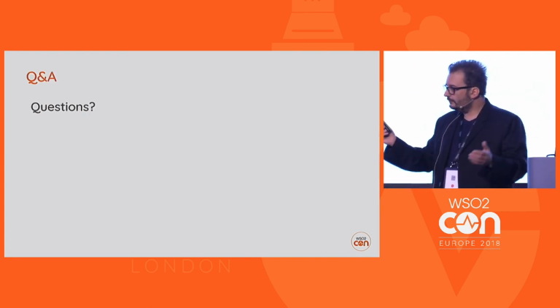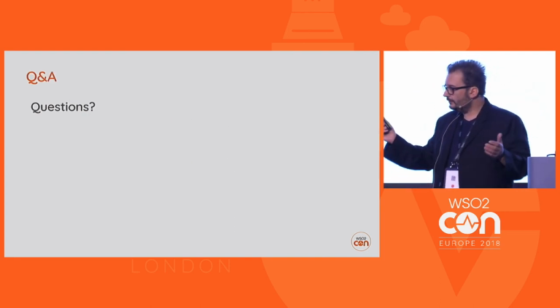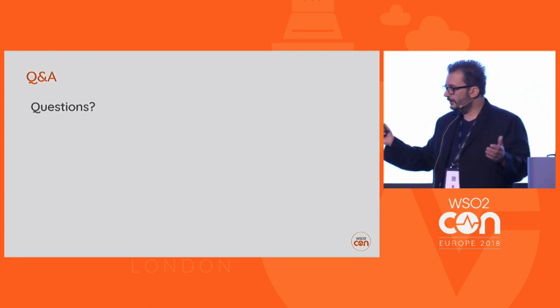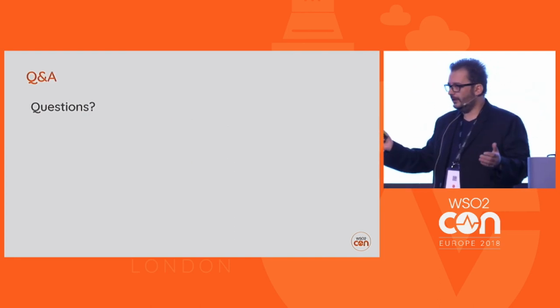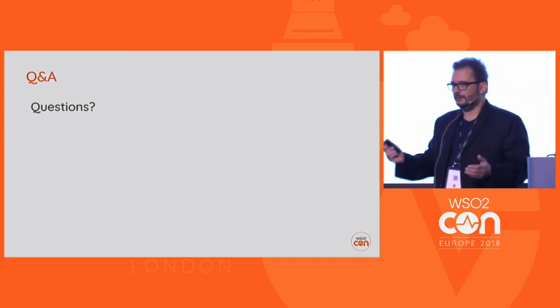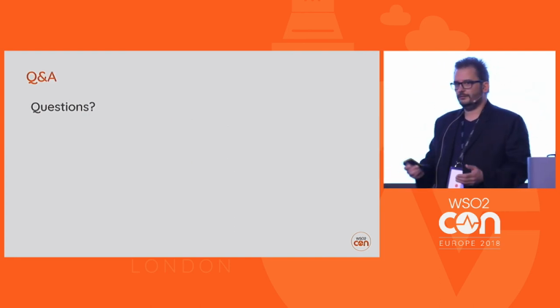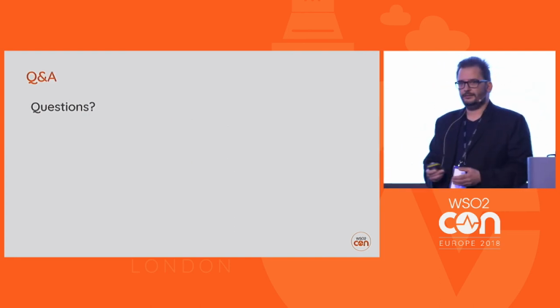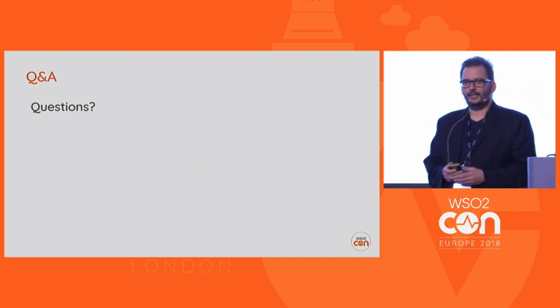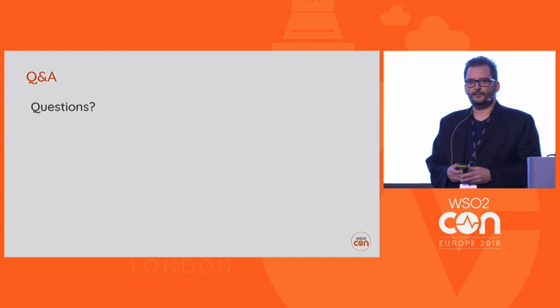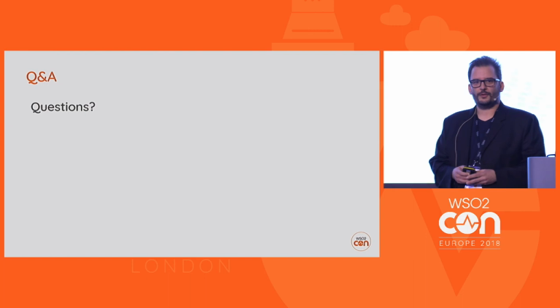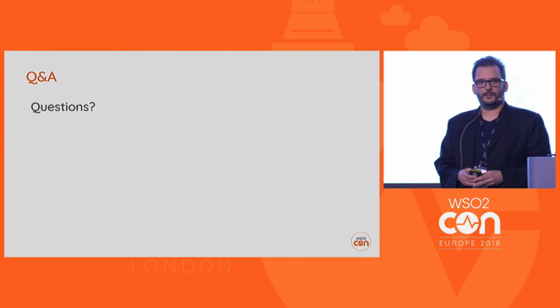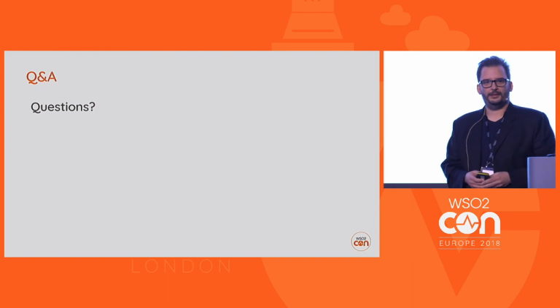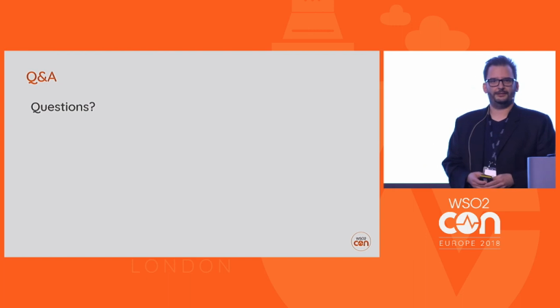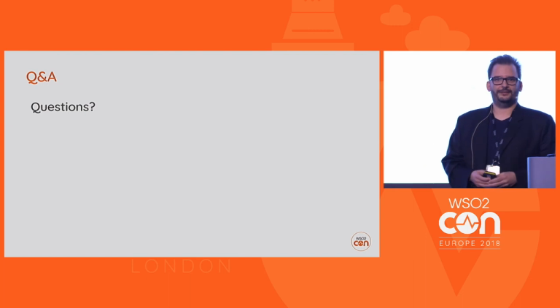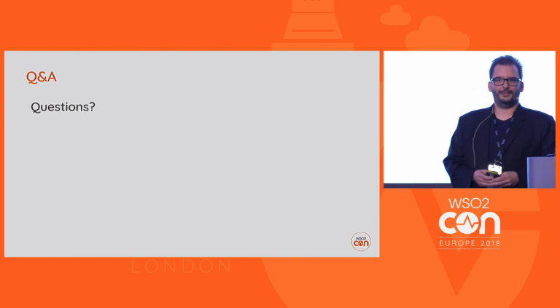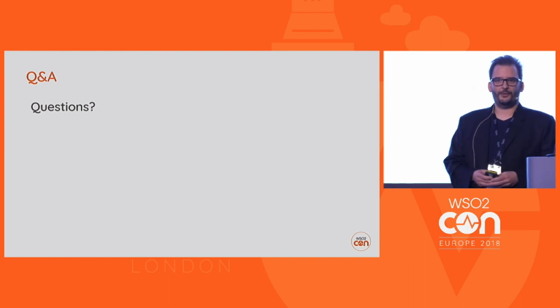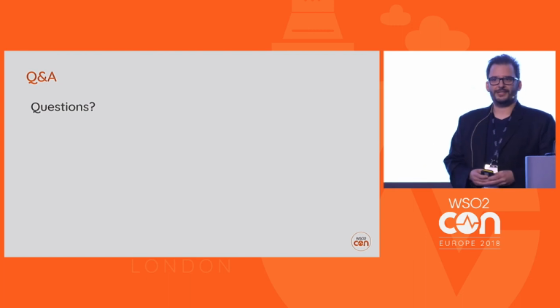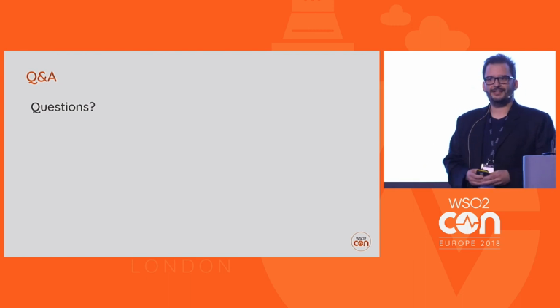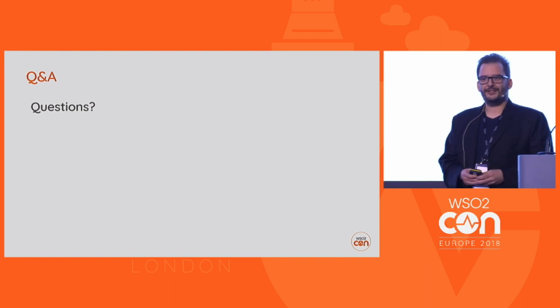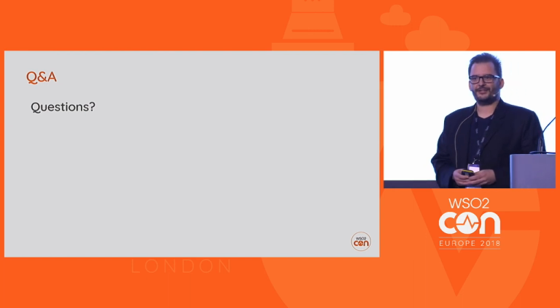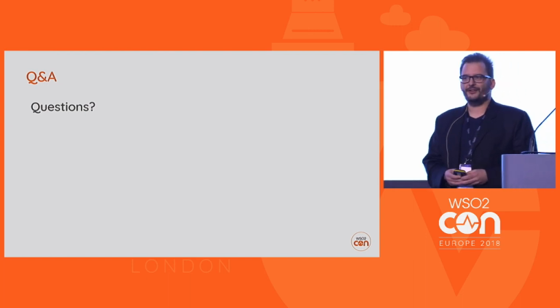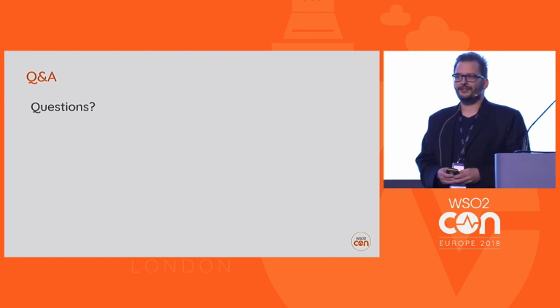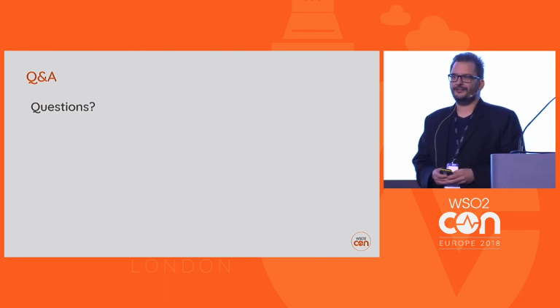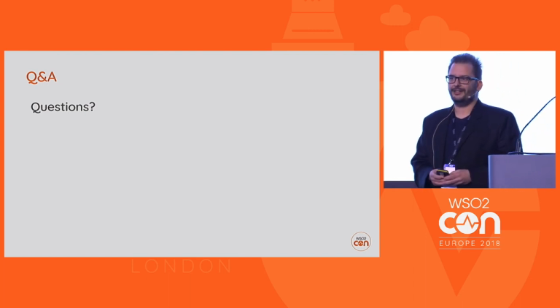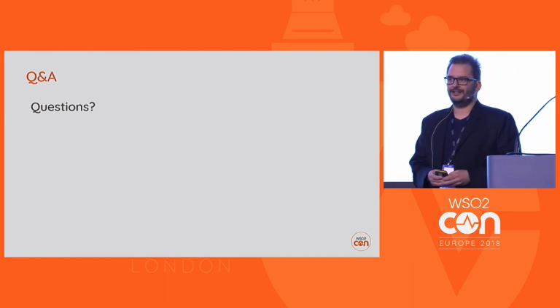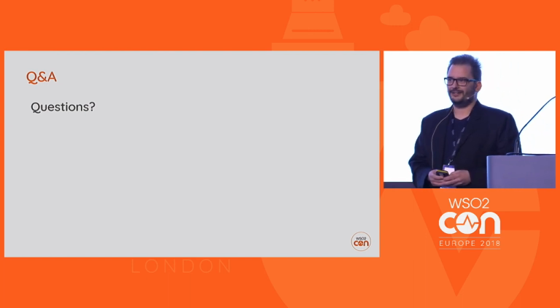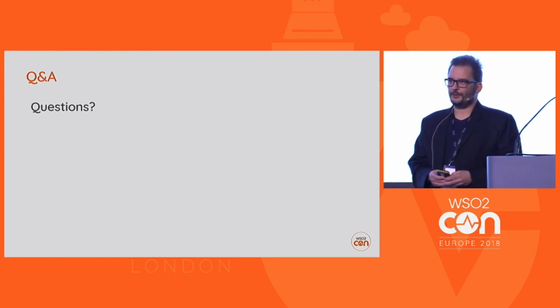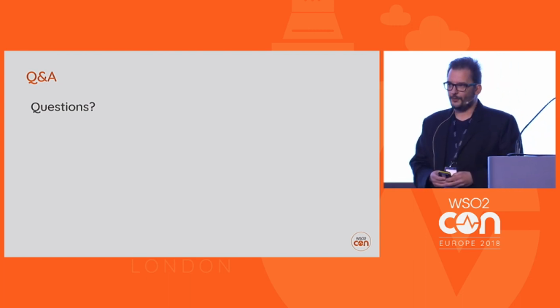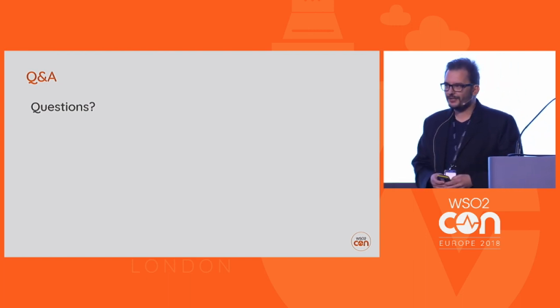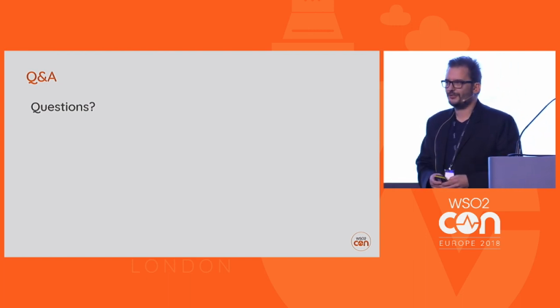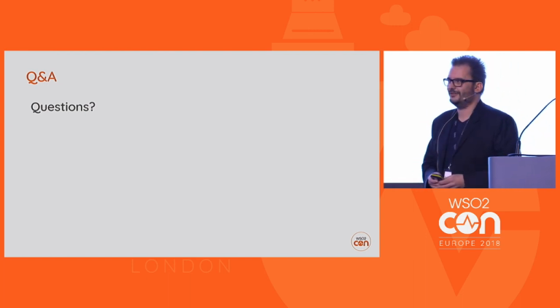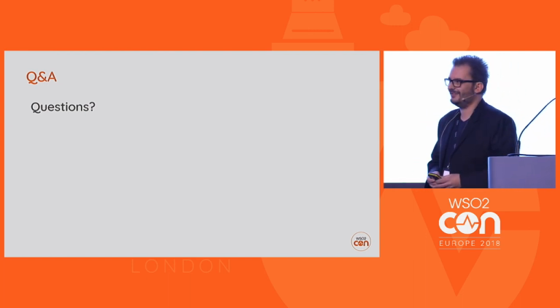That was my presentation. Are there any questions?